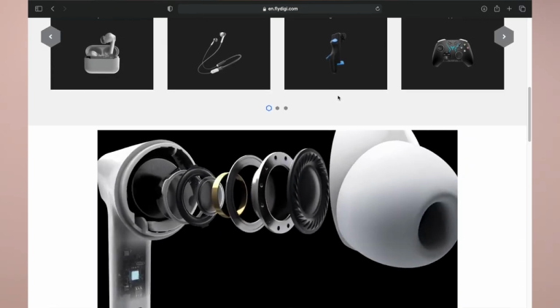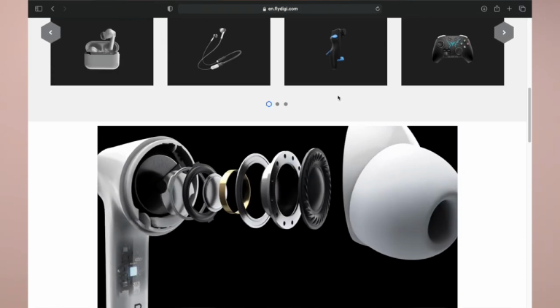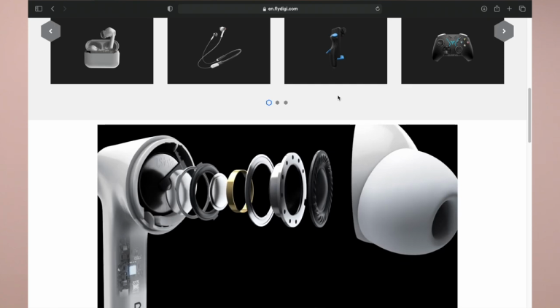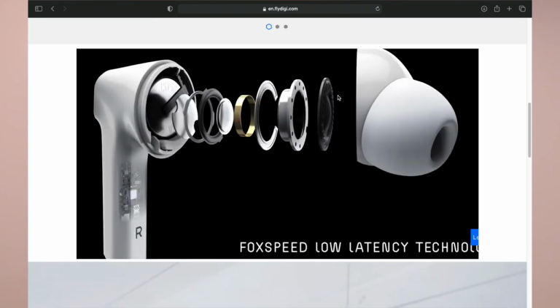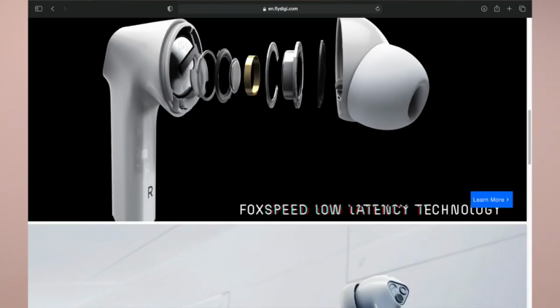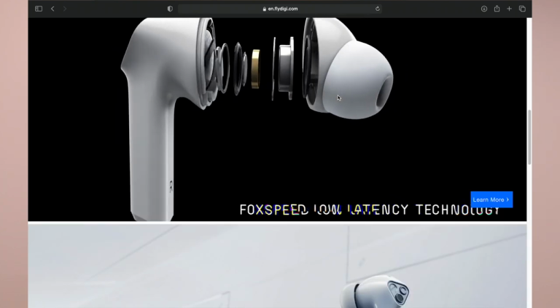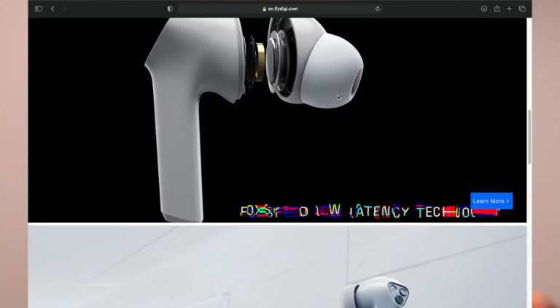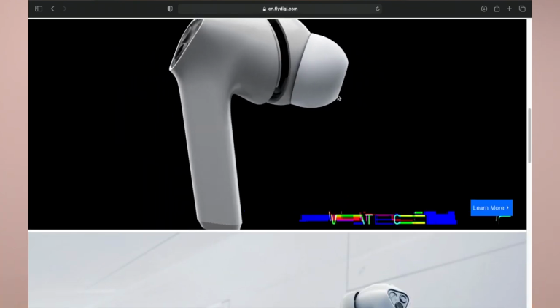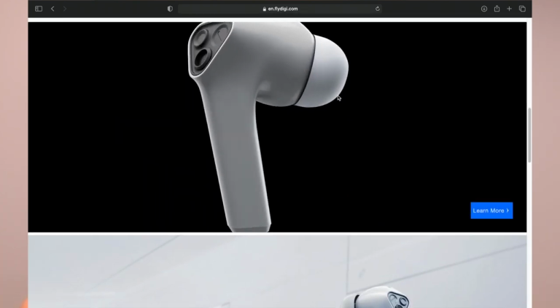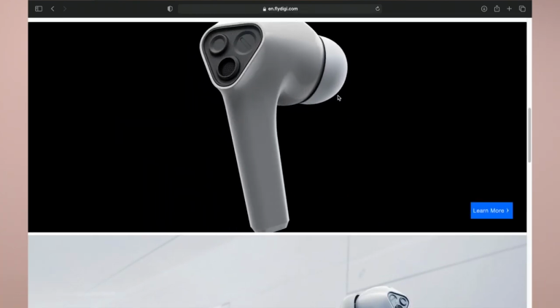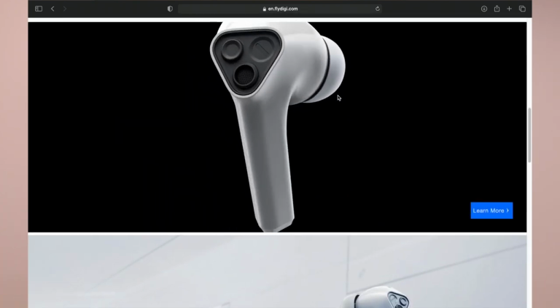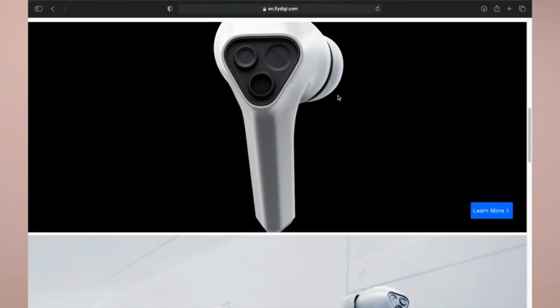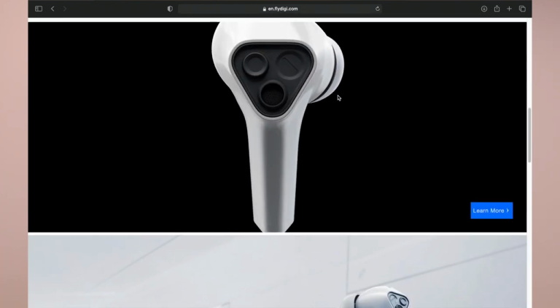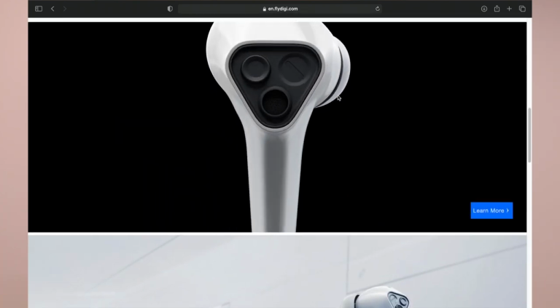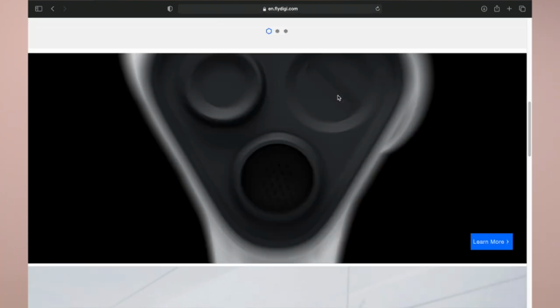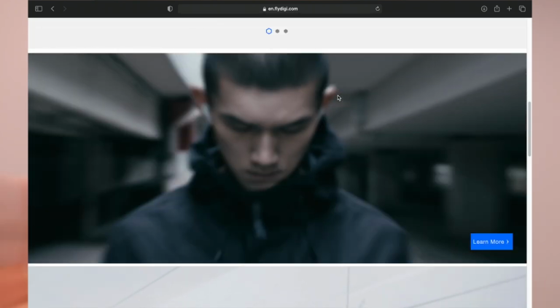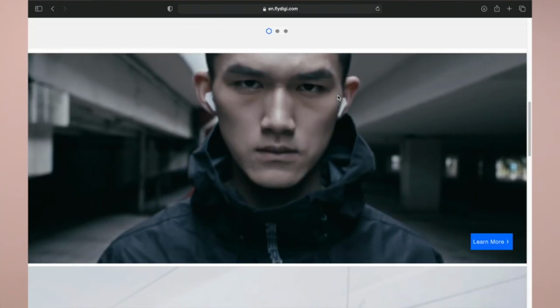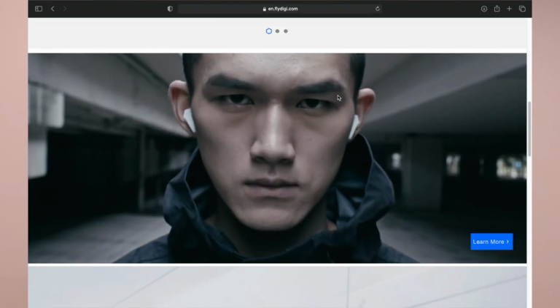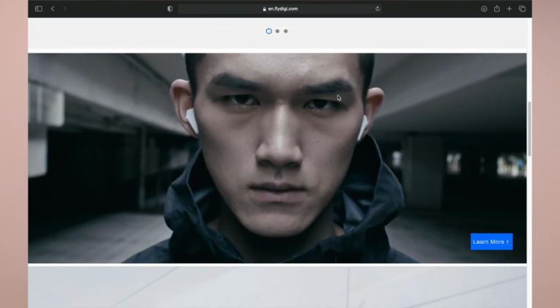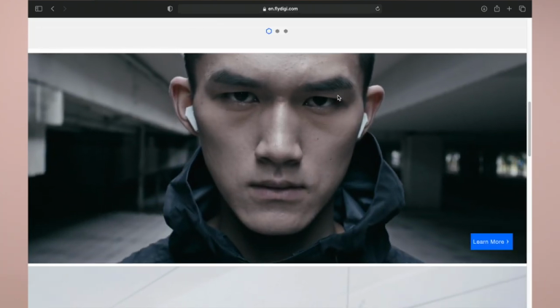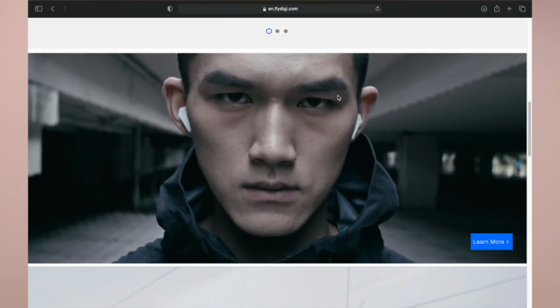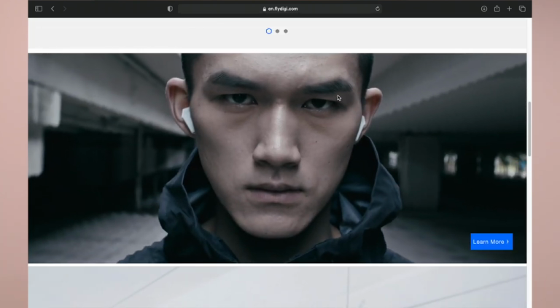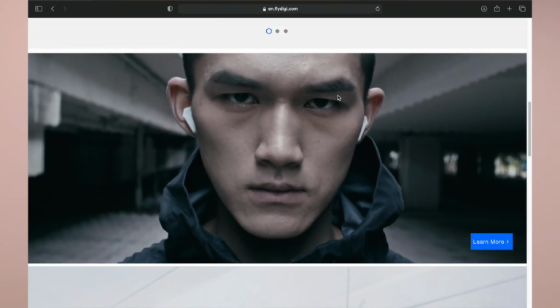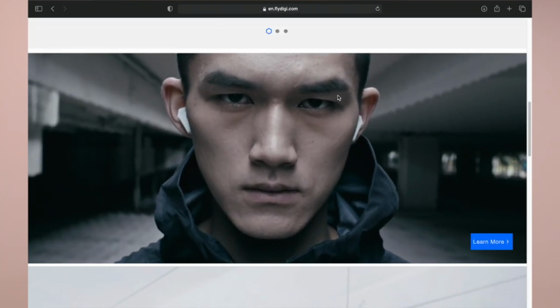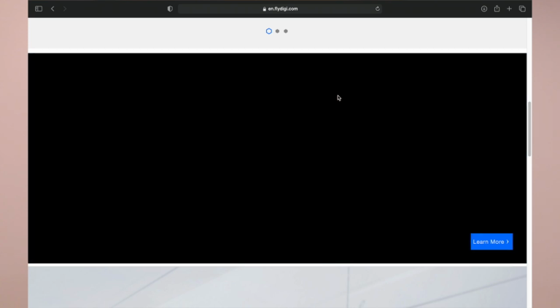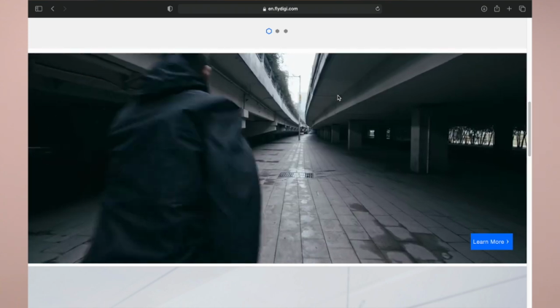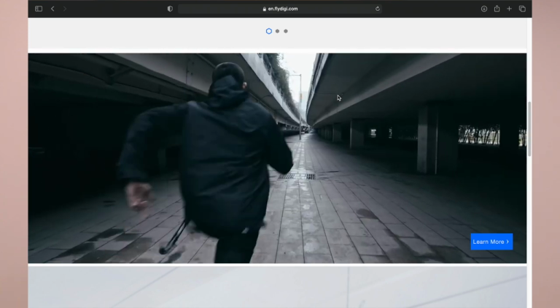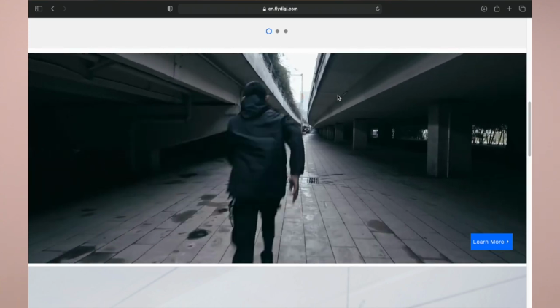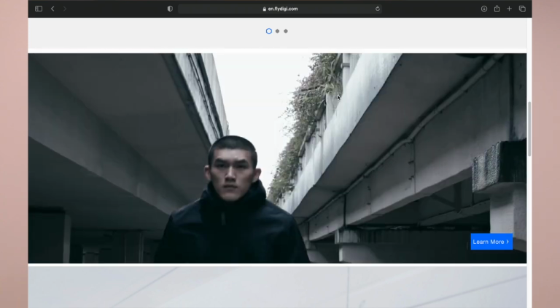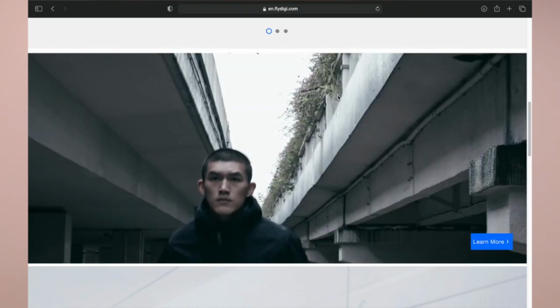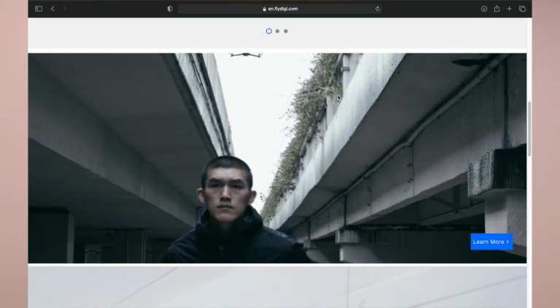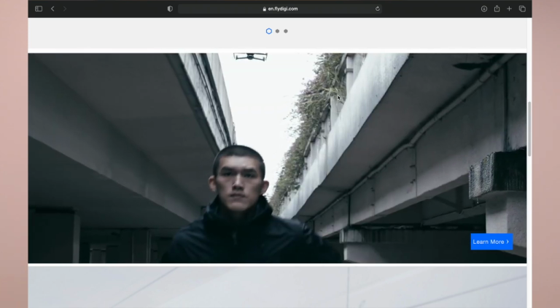They've got thumb sleeves, they've got triggers that mount to your phone, tons of interesting things. But what I find the most interesting is their truly wireless earbuds.